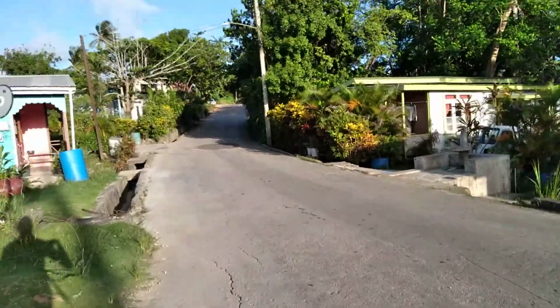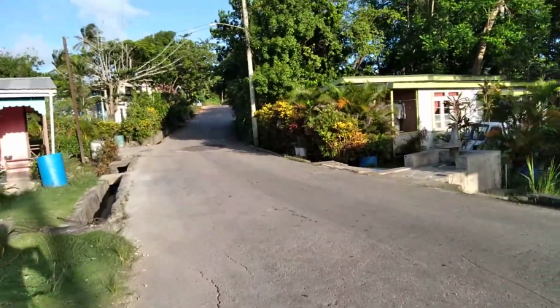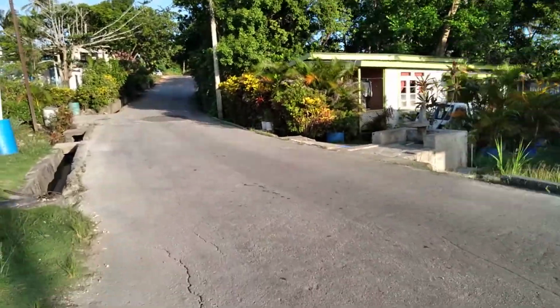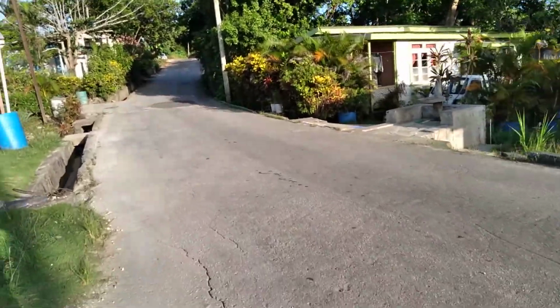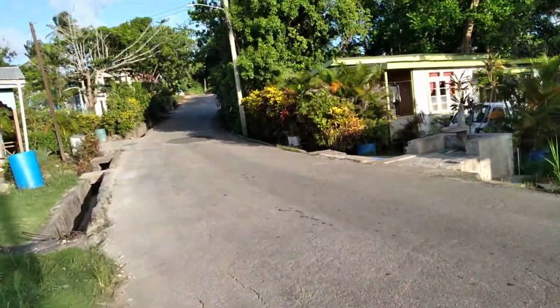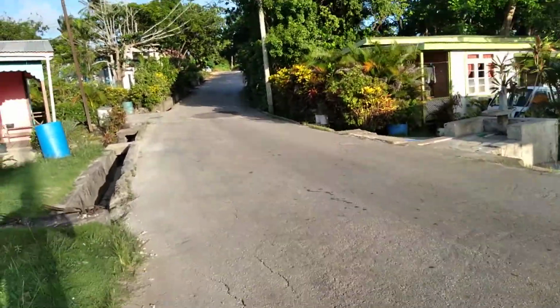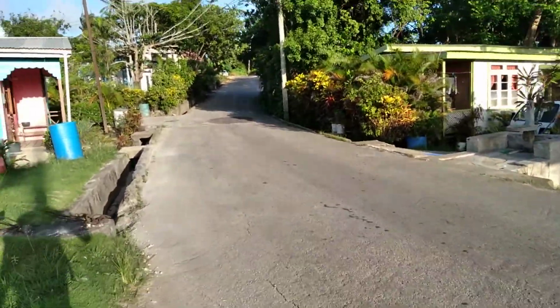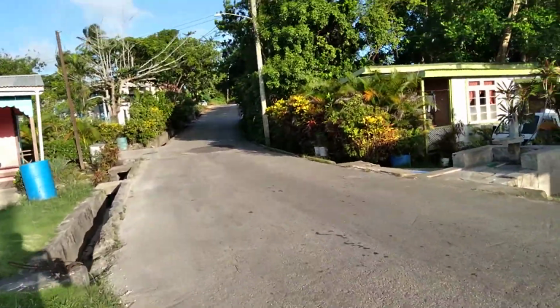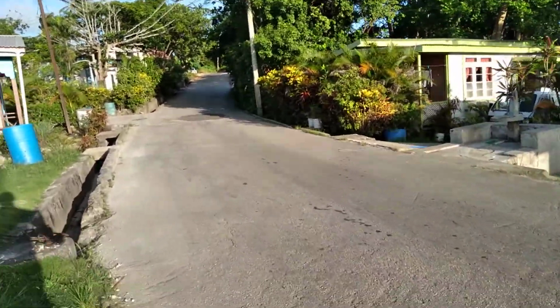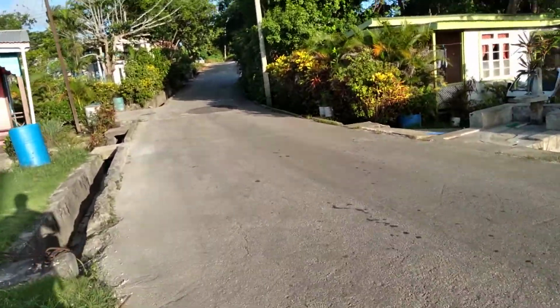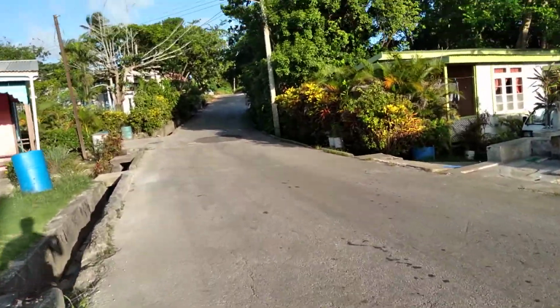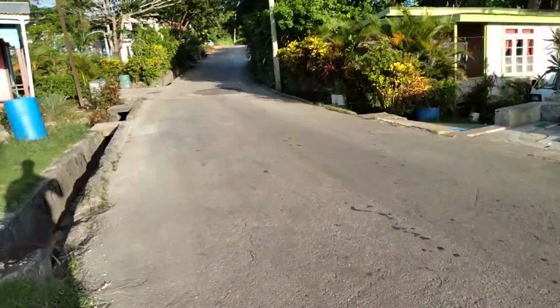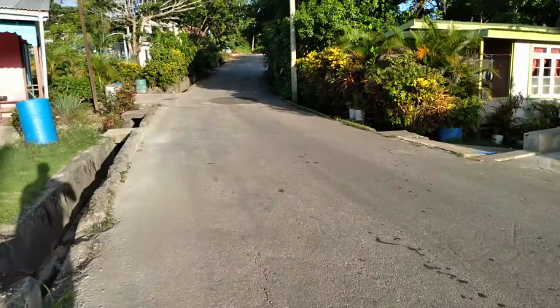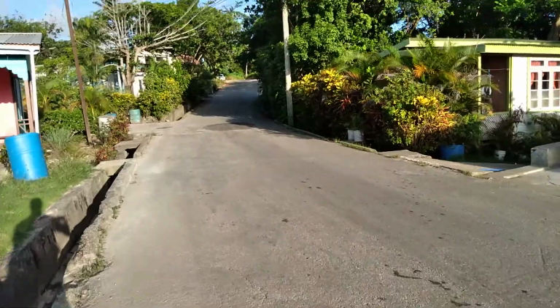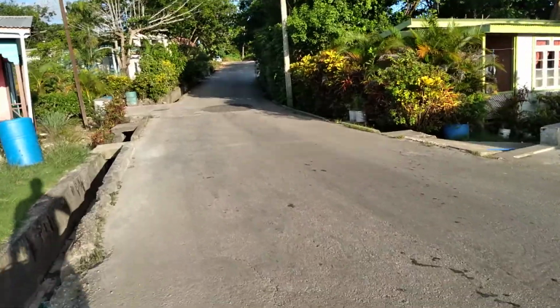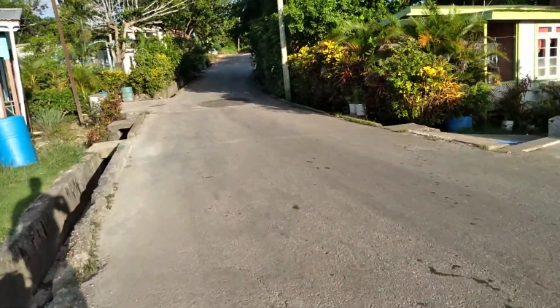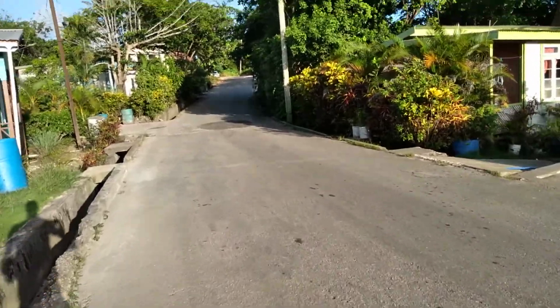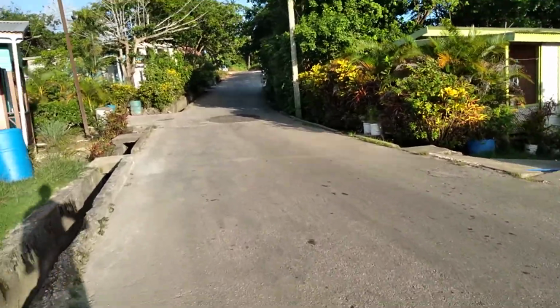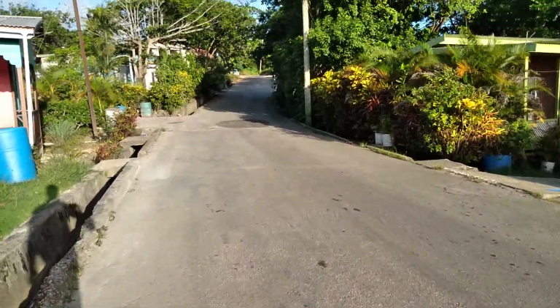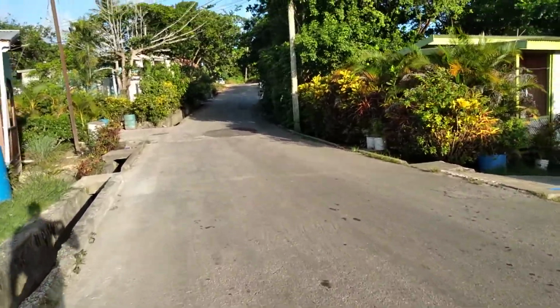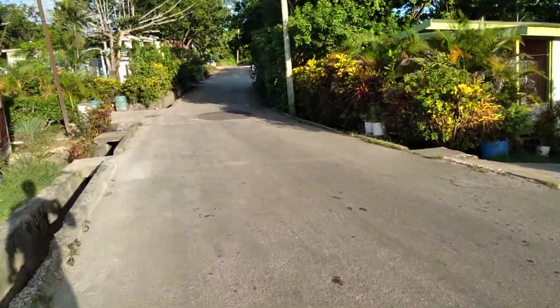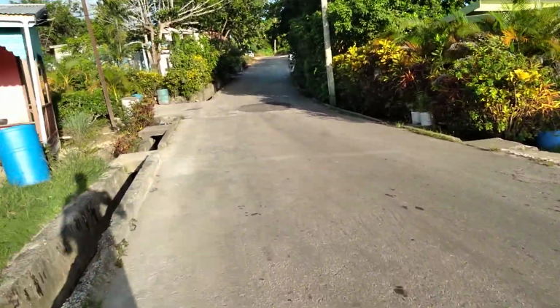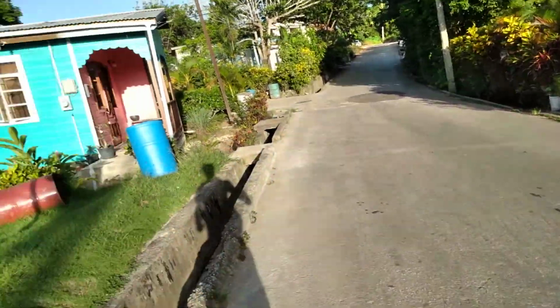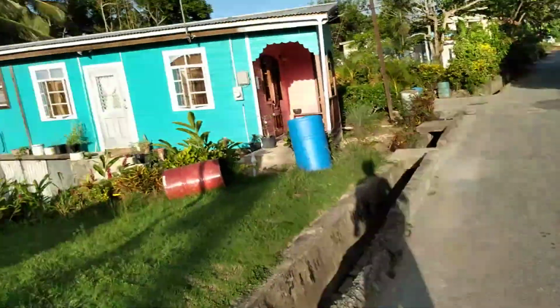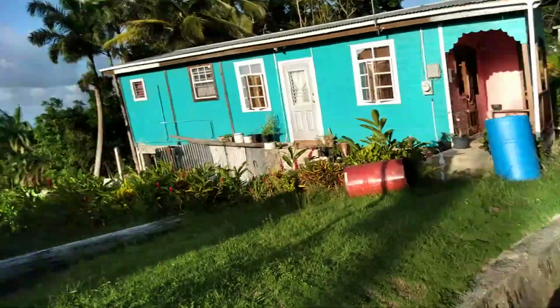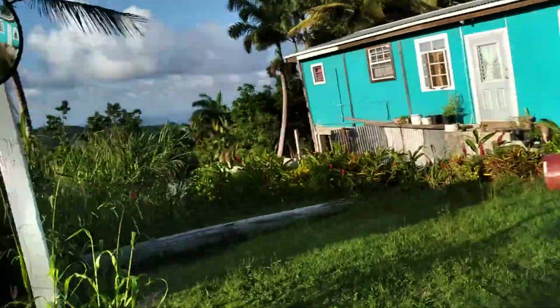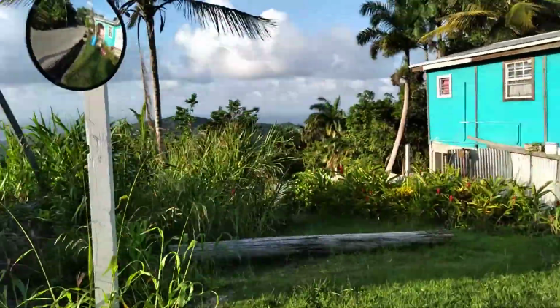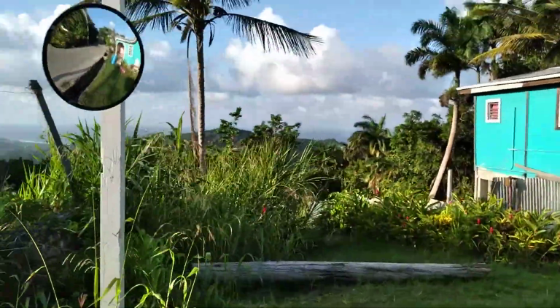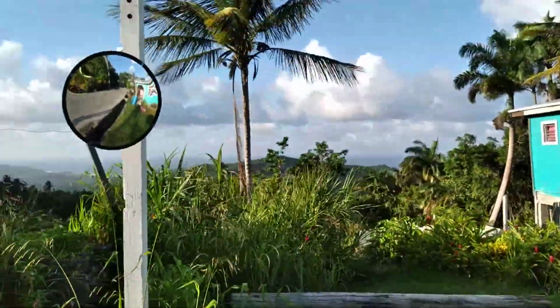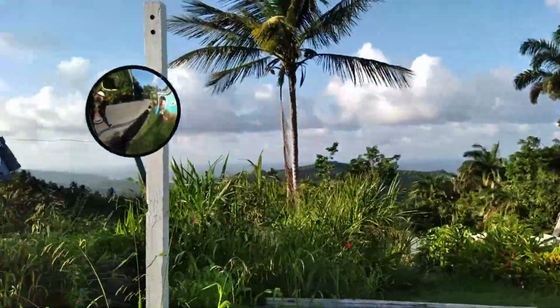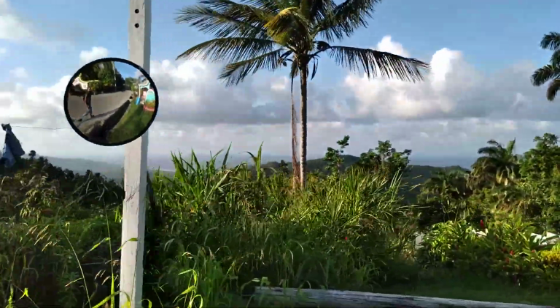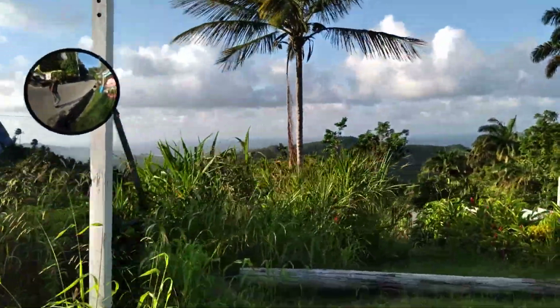They refer to it as the Scotland District because they resemble the Scotland countryside. Looking back at the East Coast.